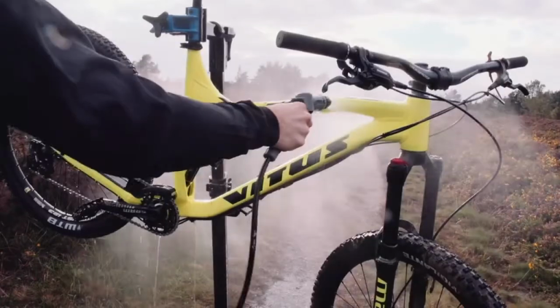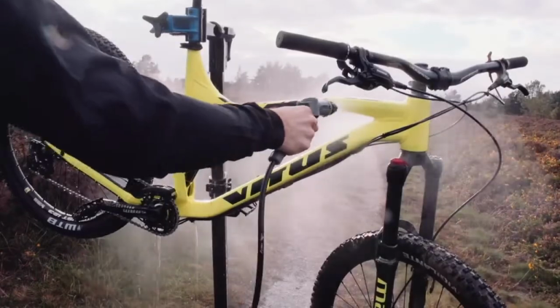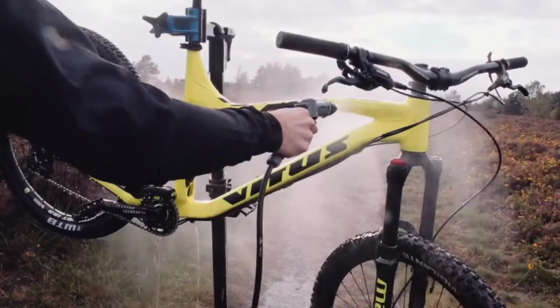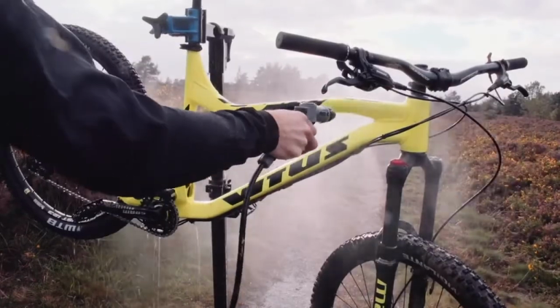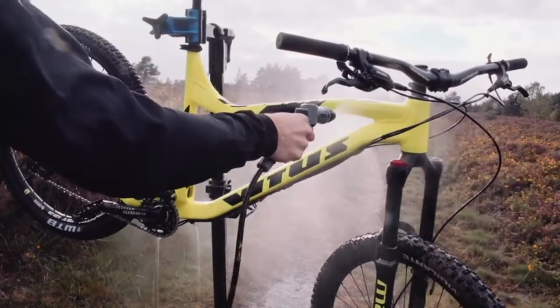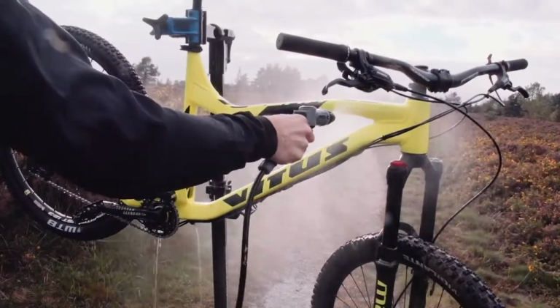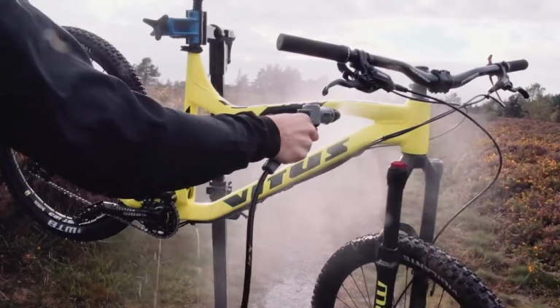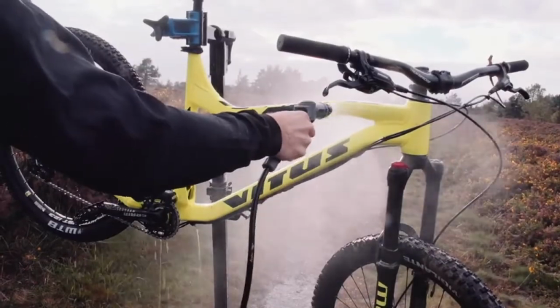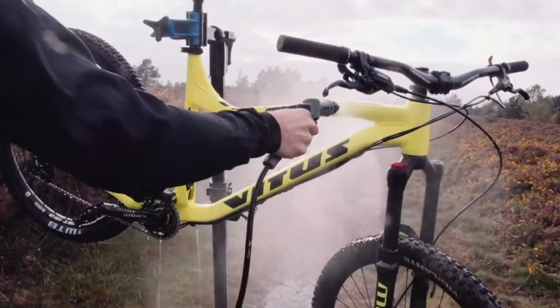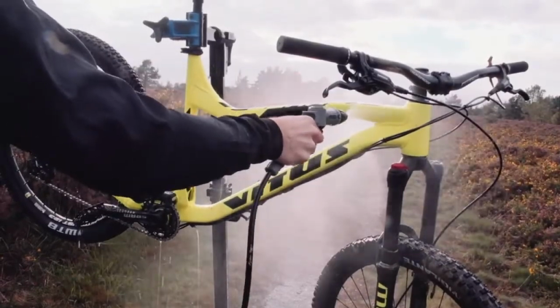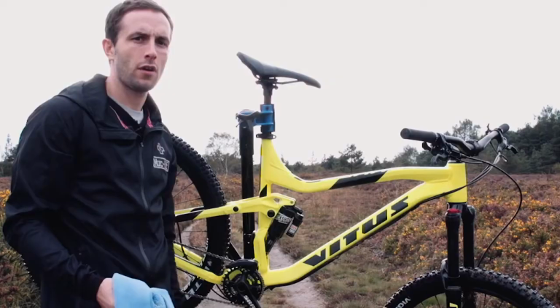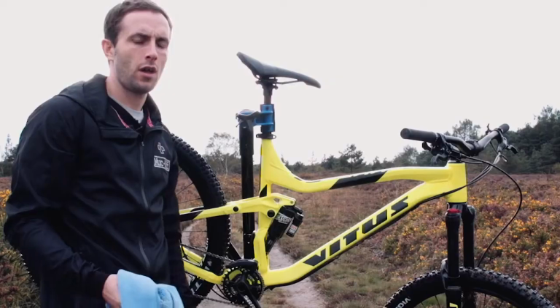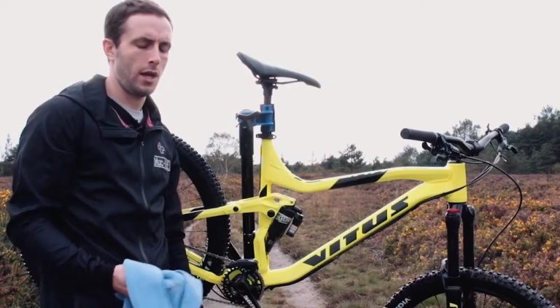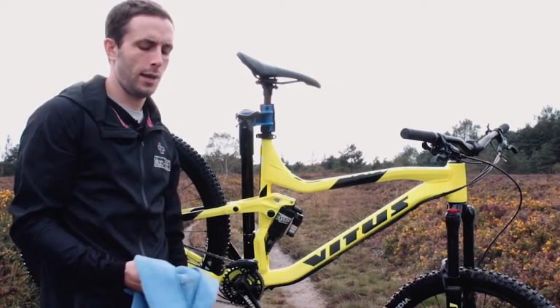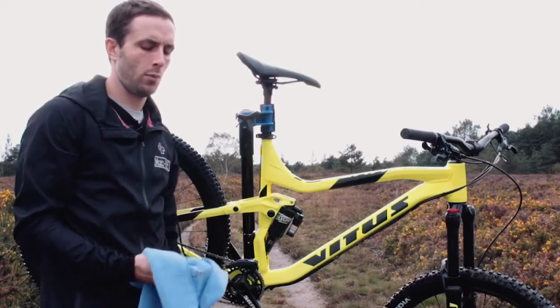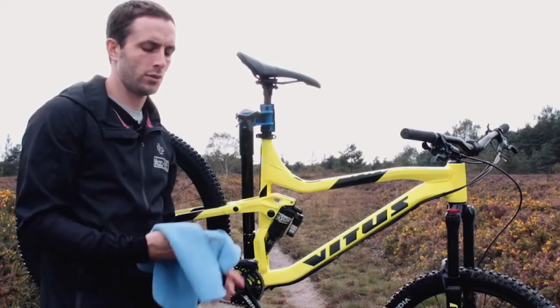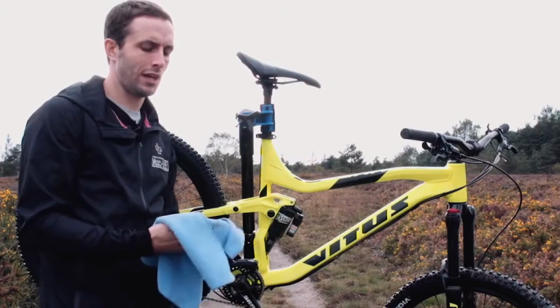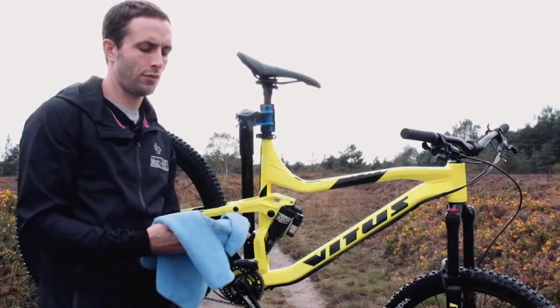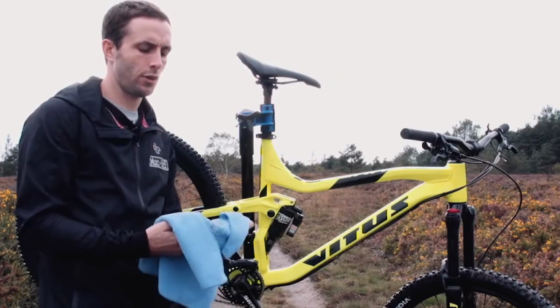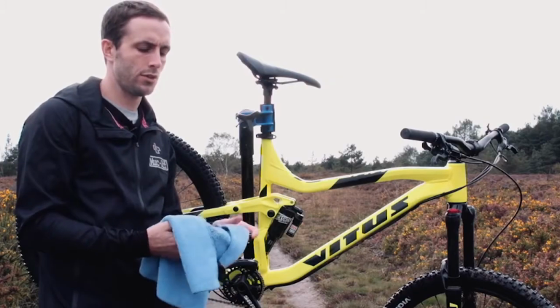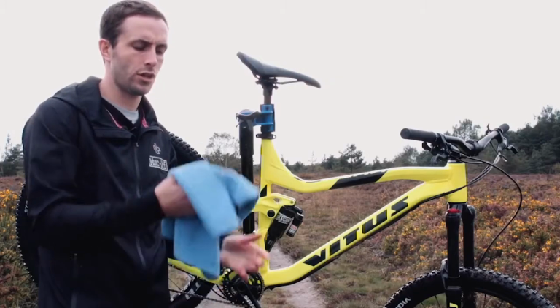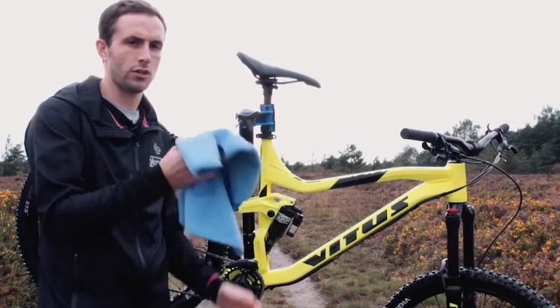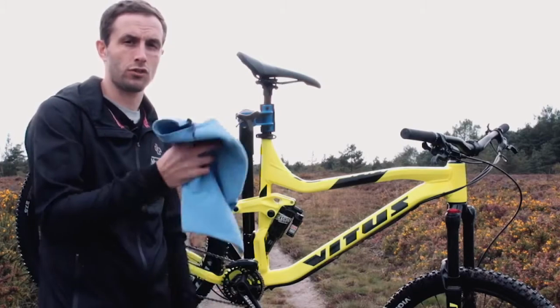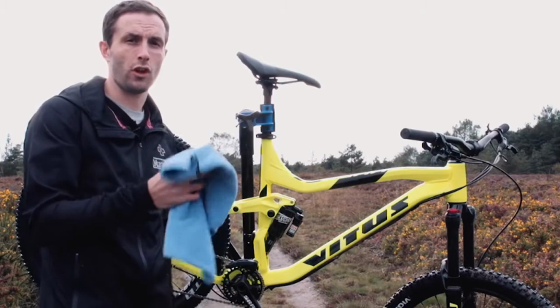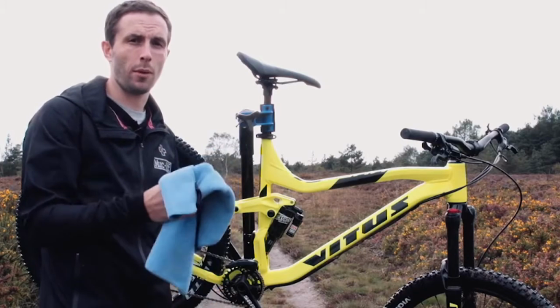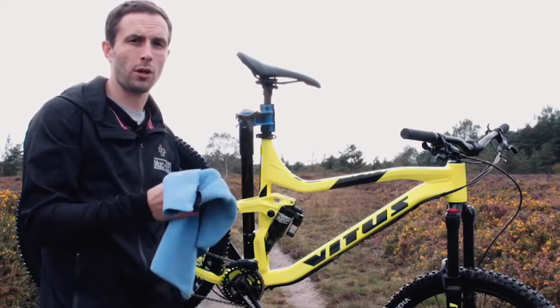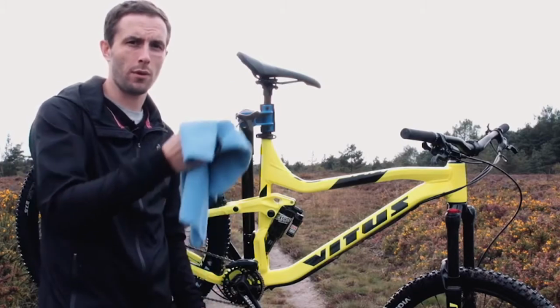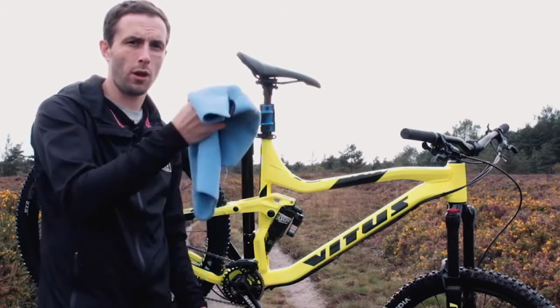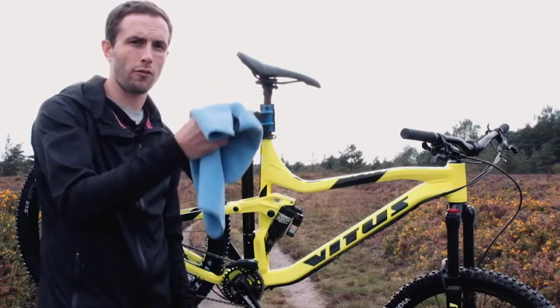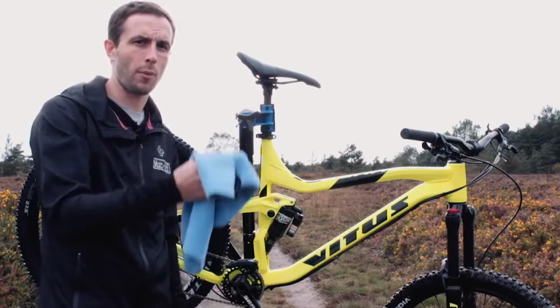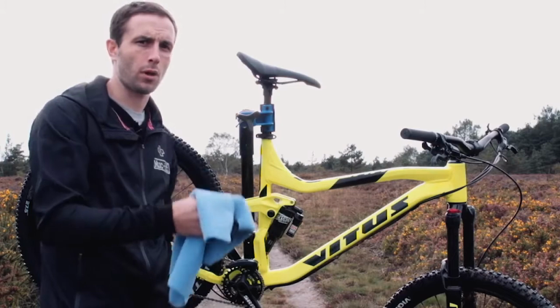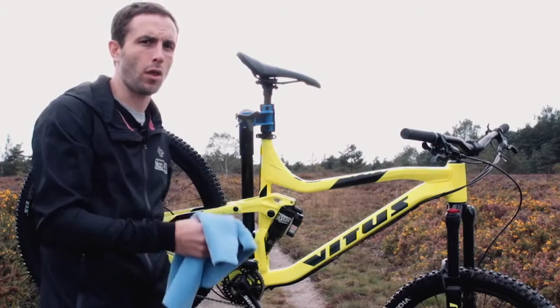So after you've rinsed the bike off, all that's left to do is to dry the bike with a microfiber cloth.